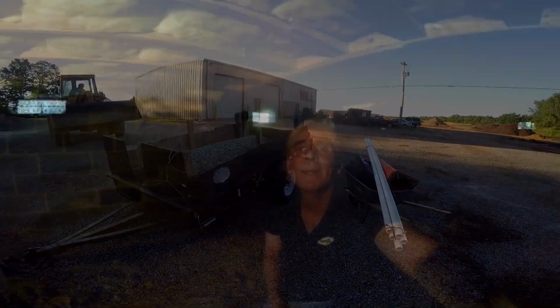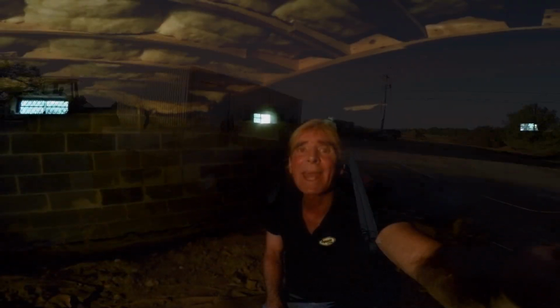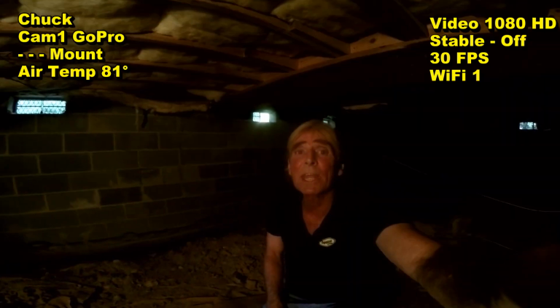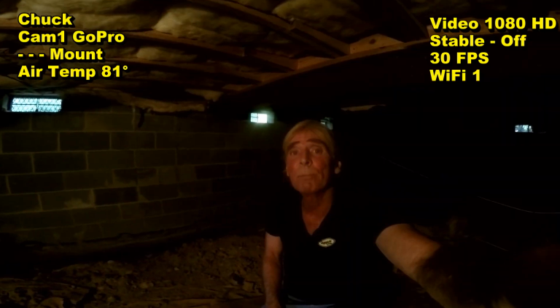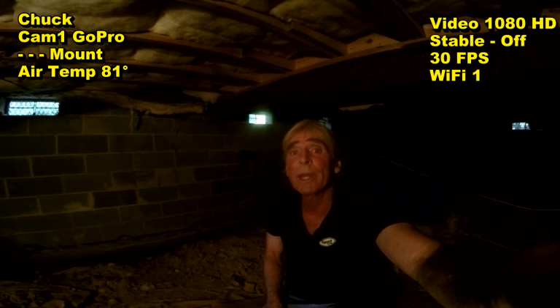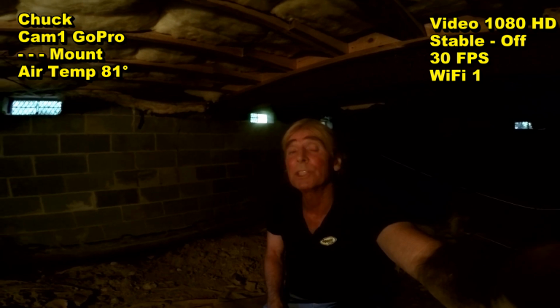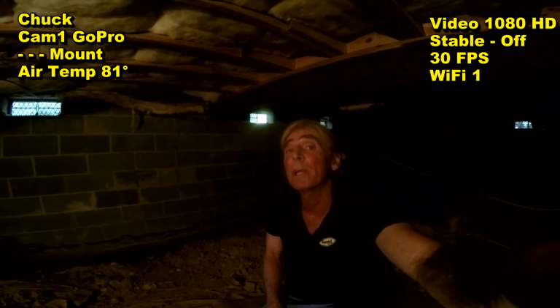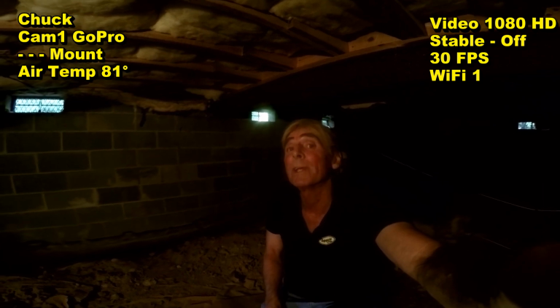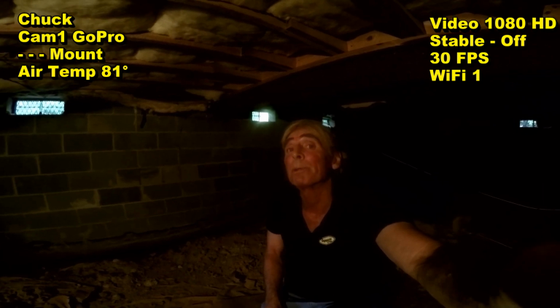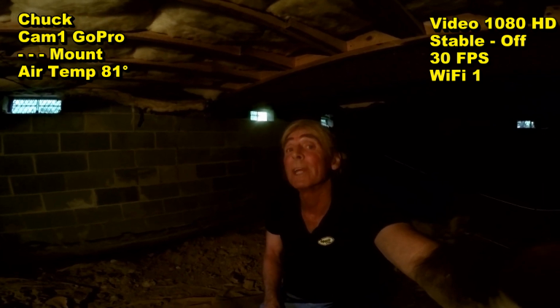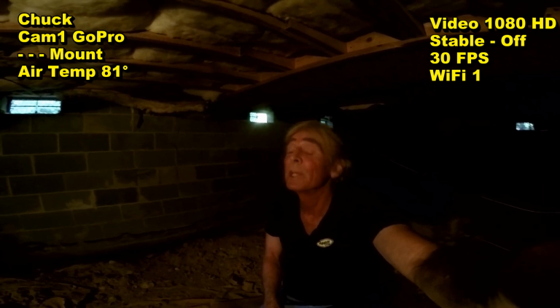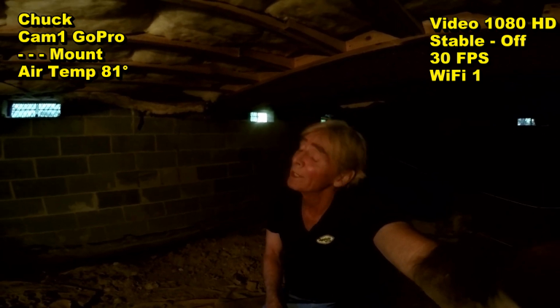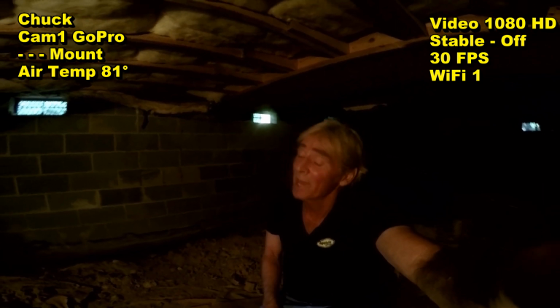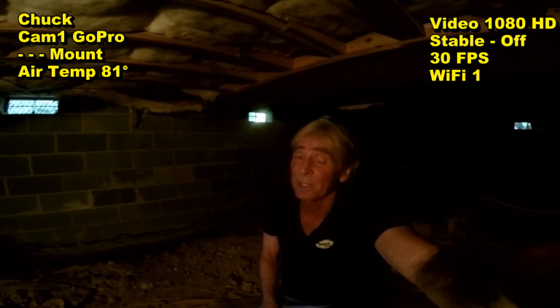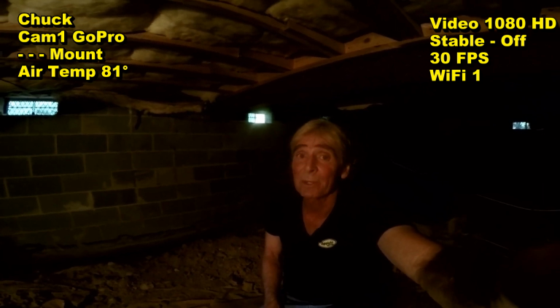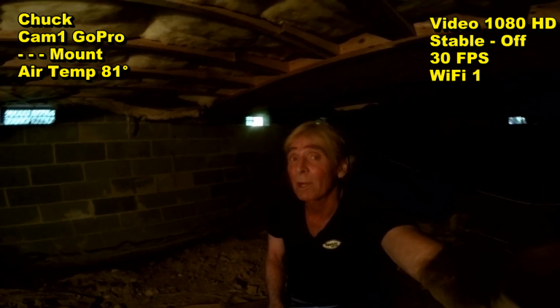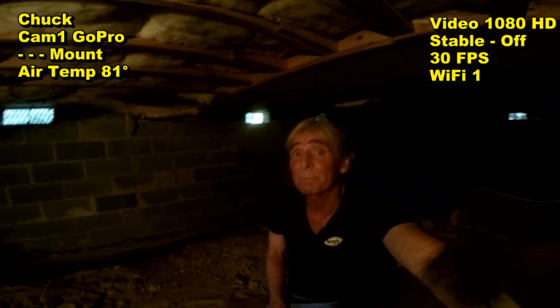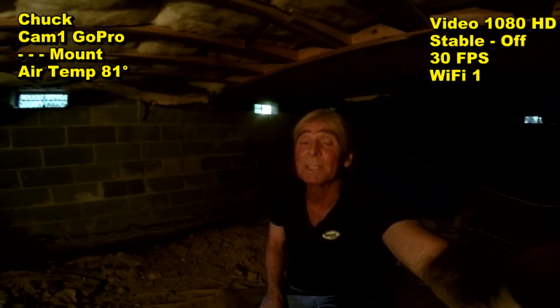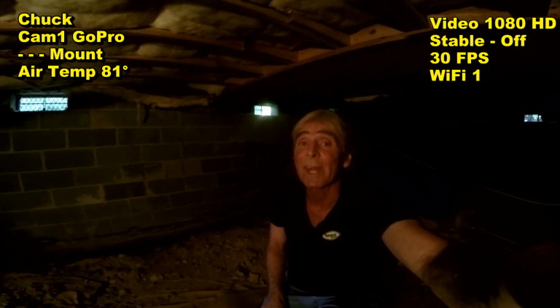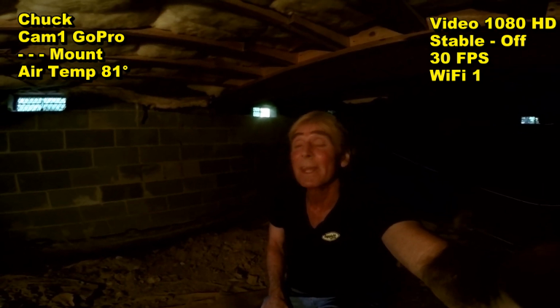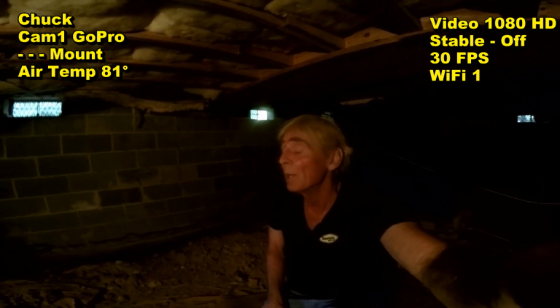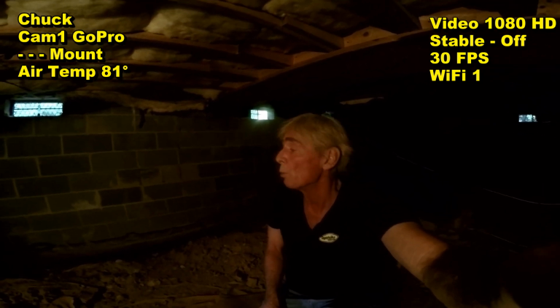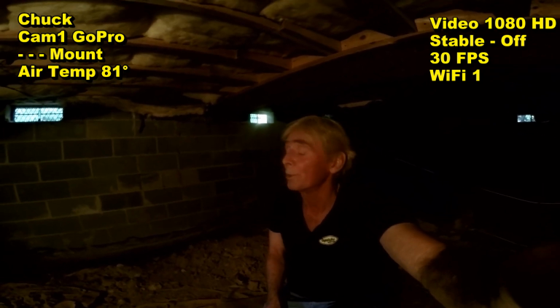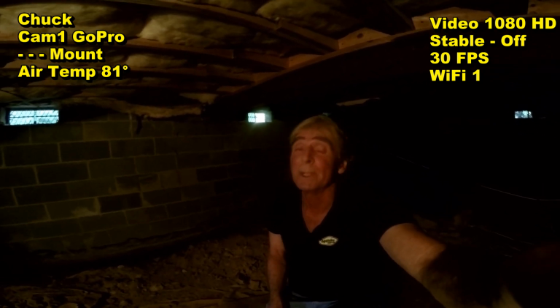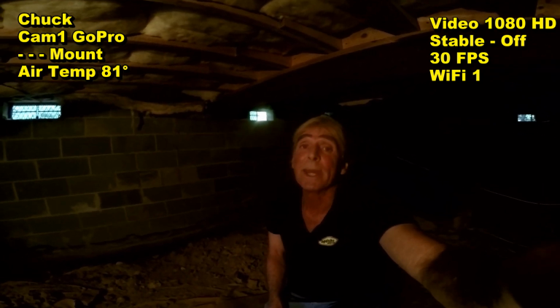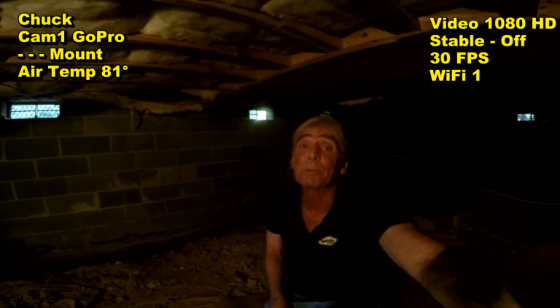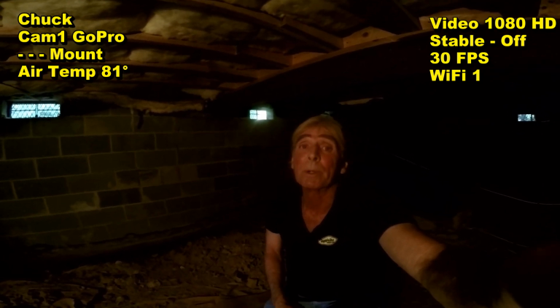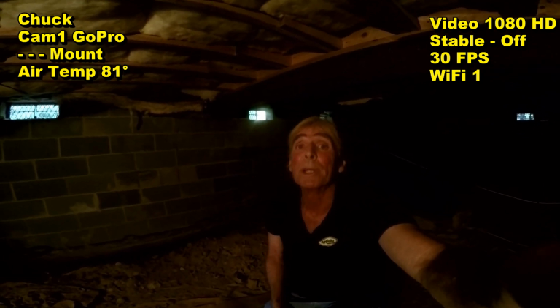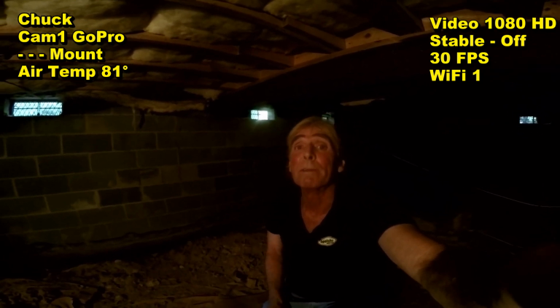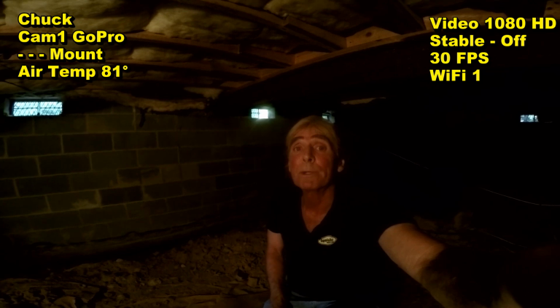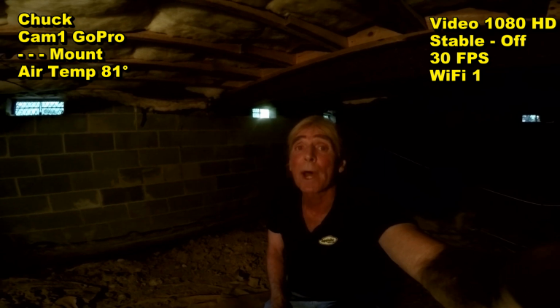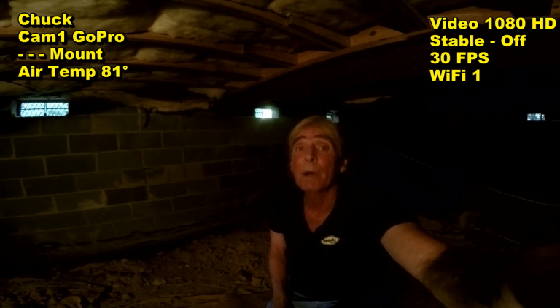Hey, good morning. Chuck here at Apple Drains, down in another crawl space today. What we're doing today is we're putting in footer tile.